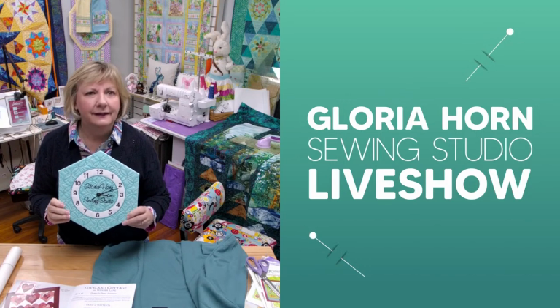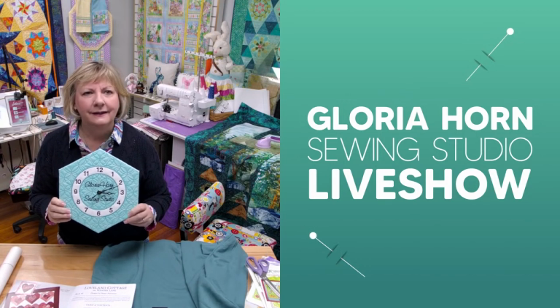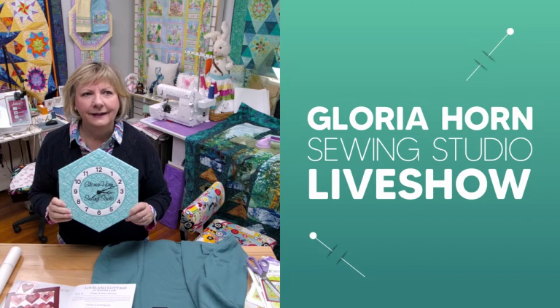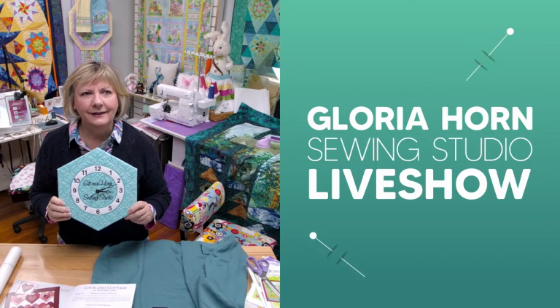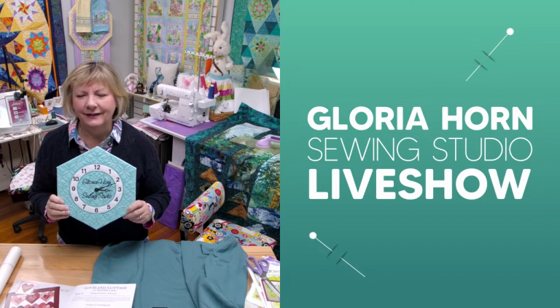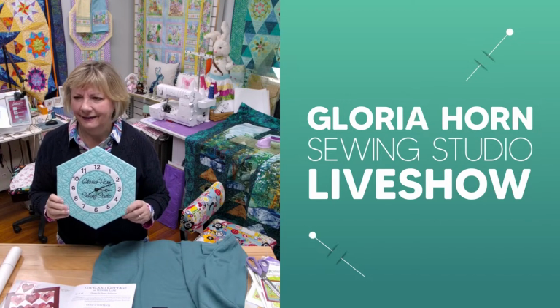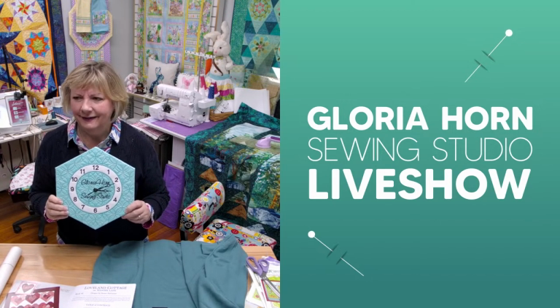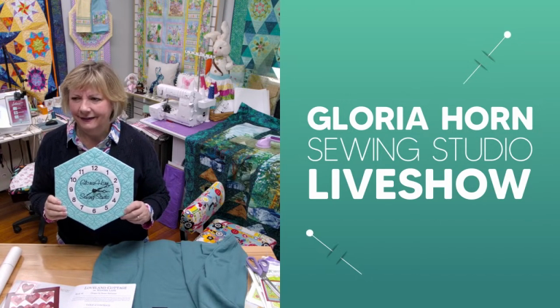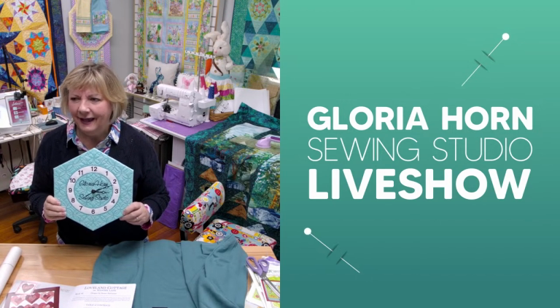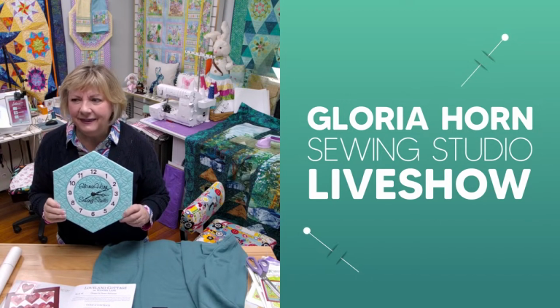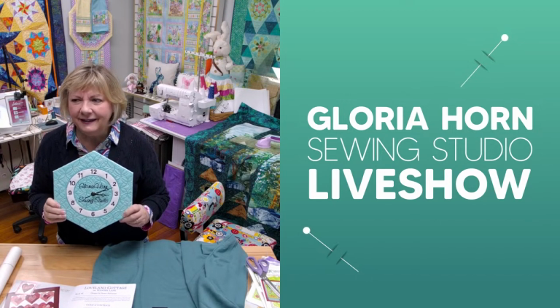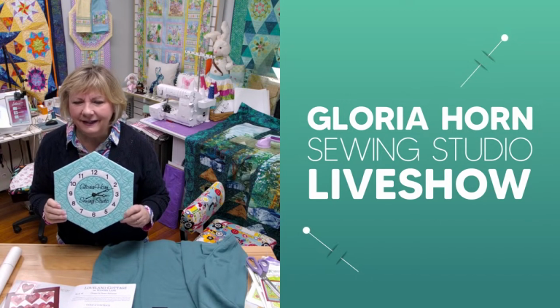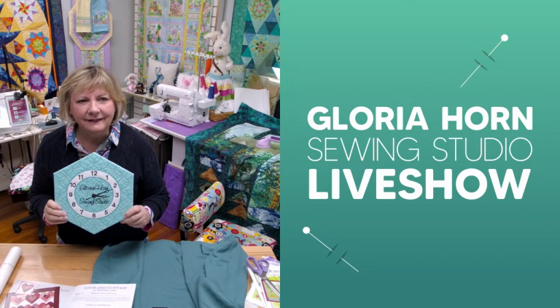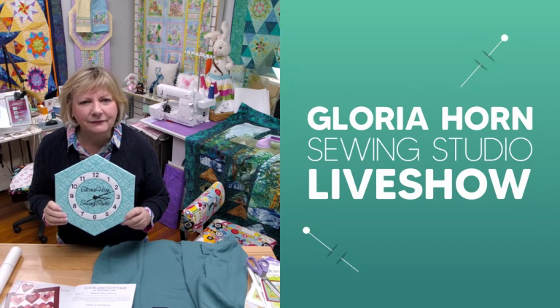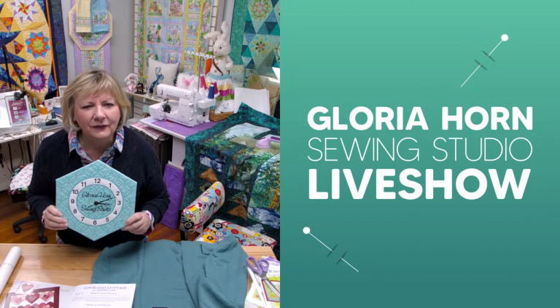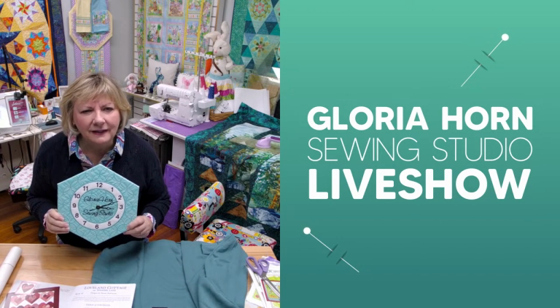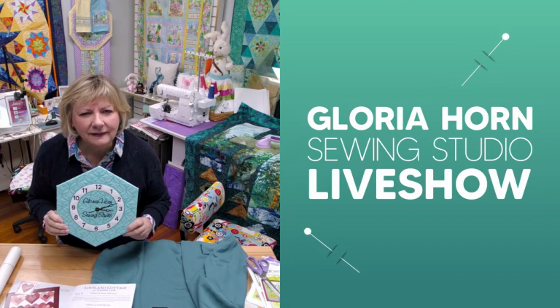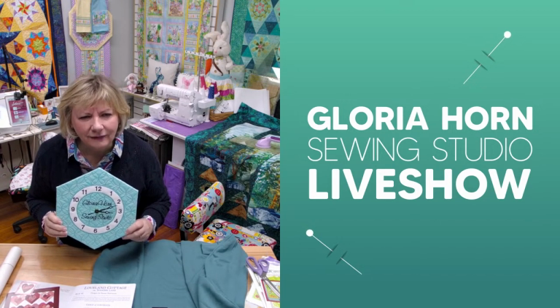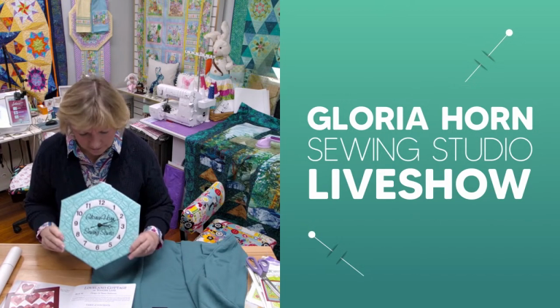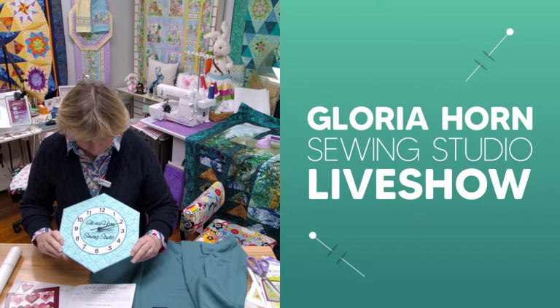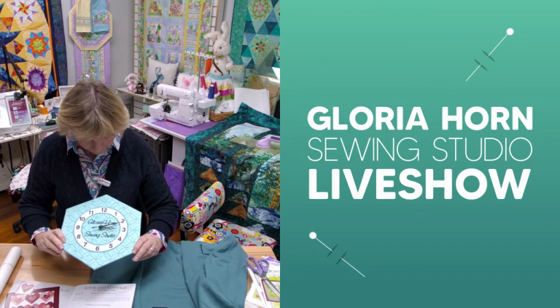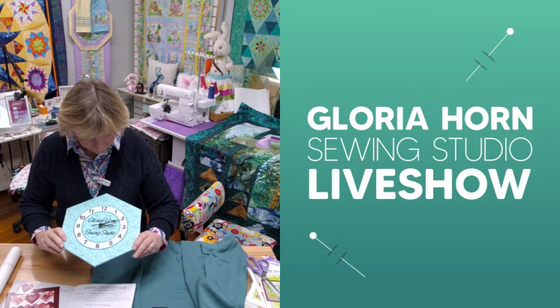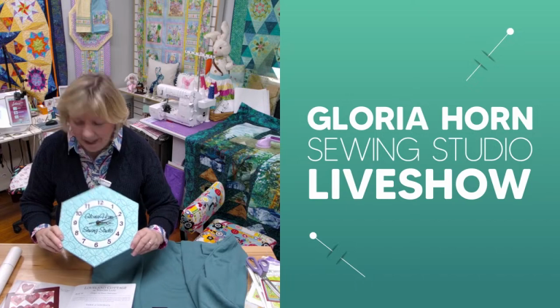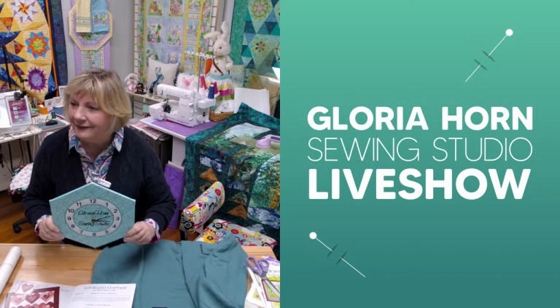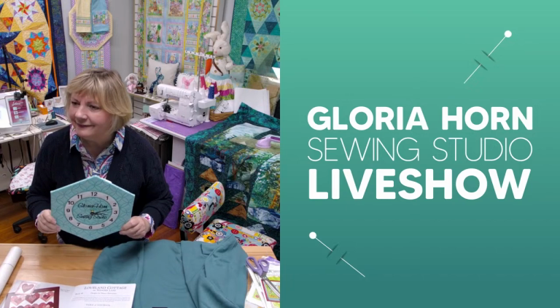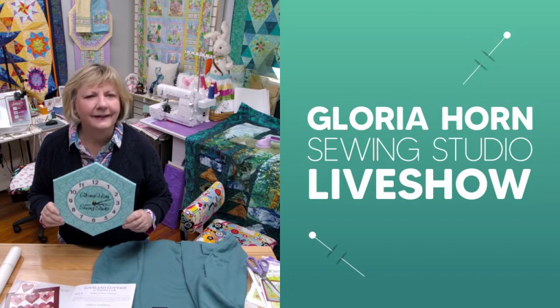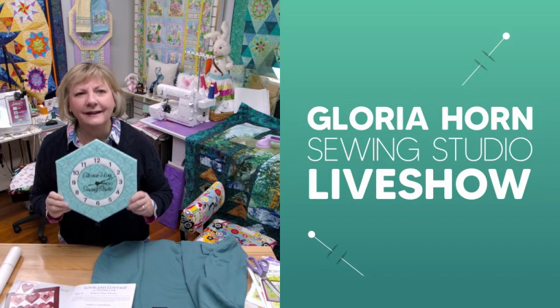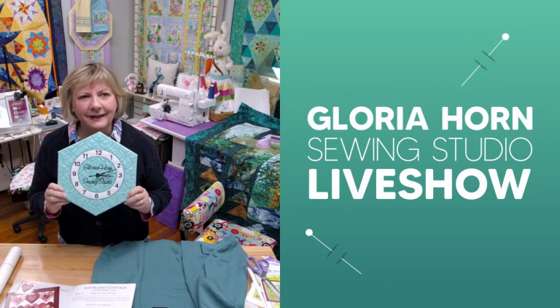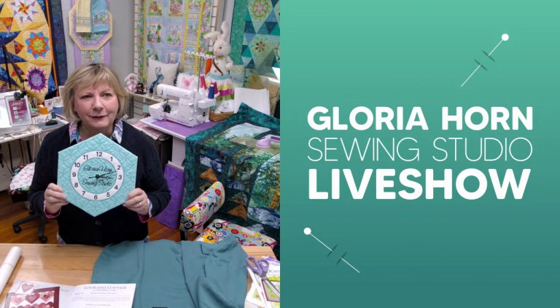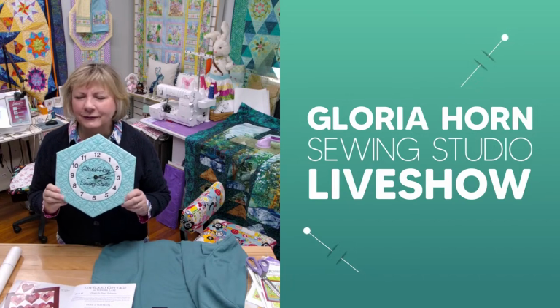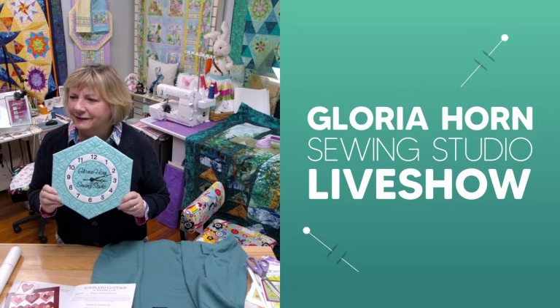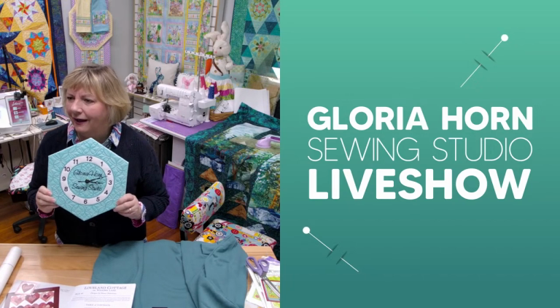Is it accurate? I think it is. Let's see — 3:12? Yes. It's keeping good time.